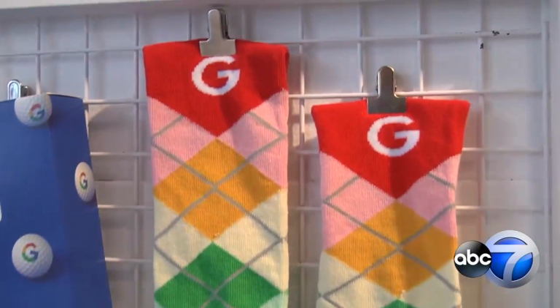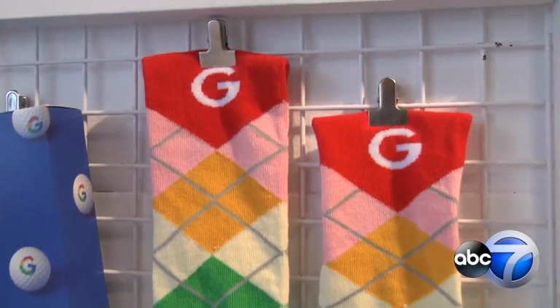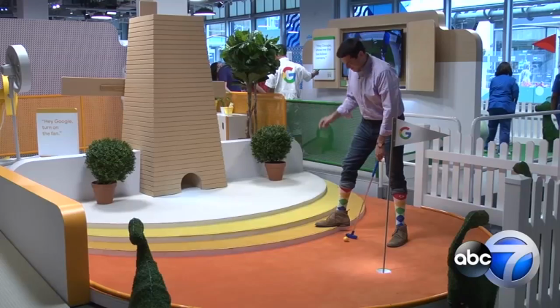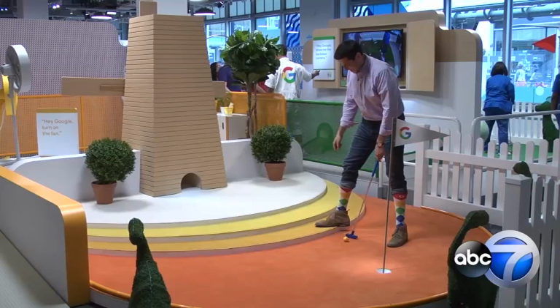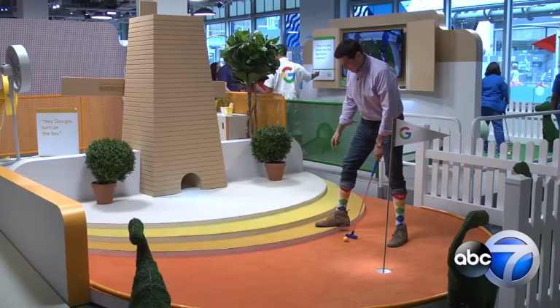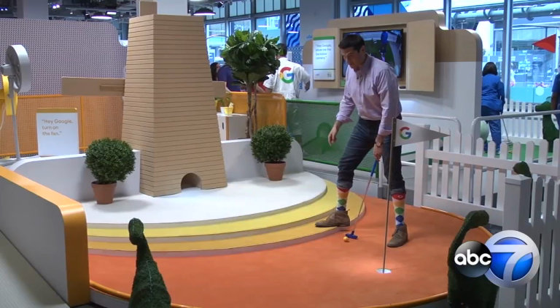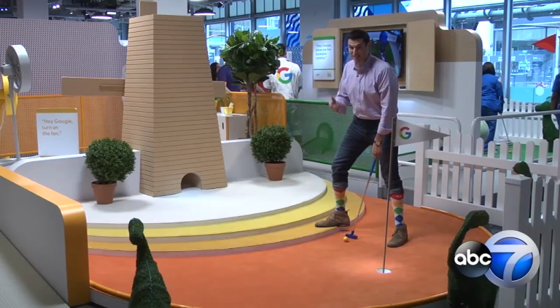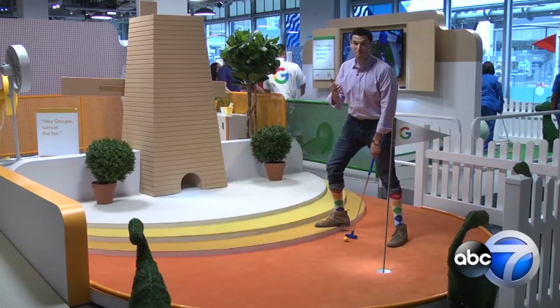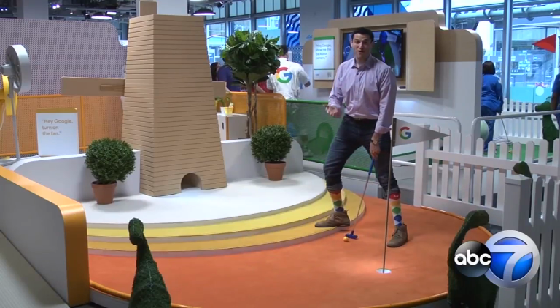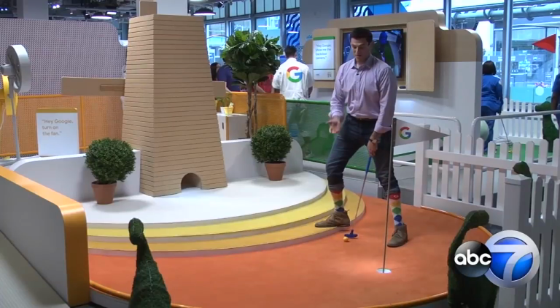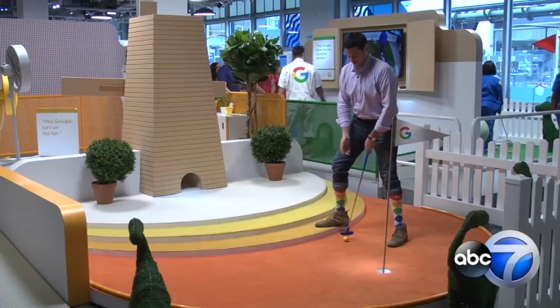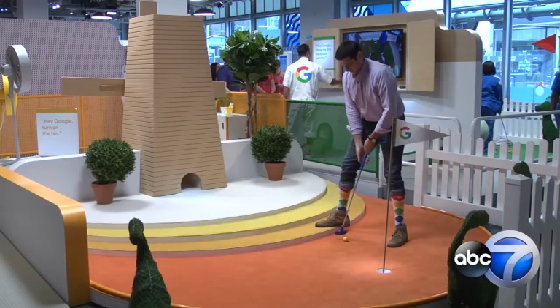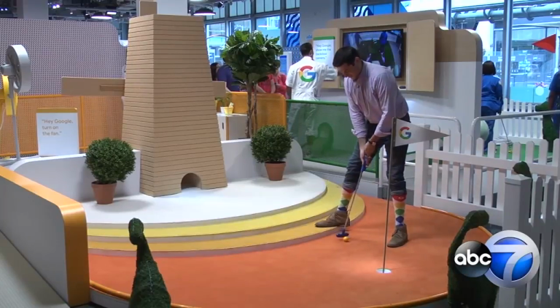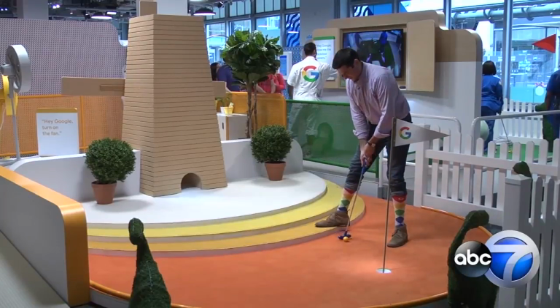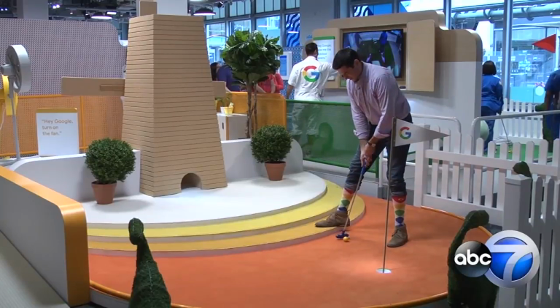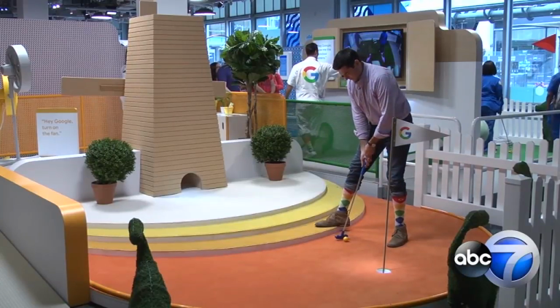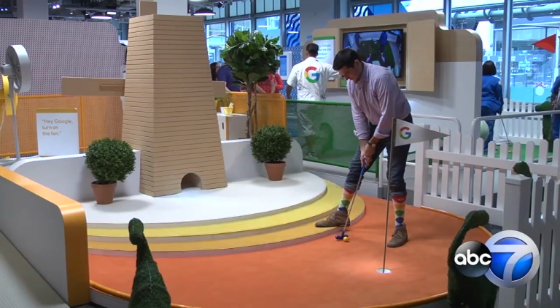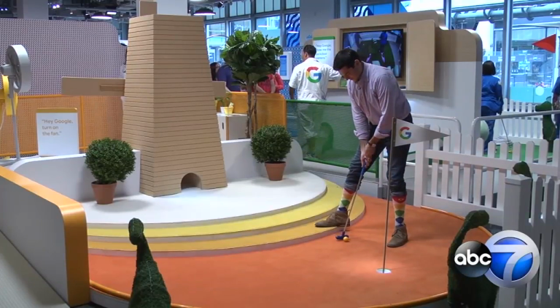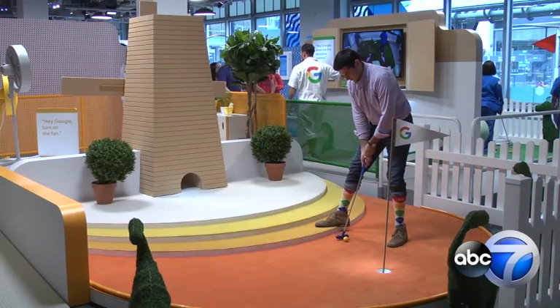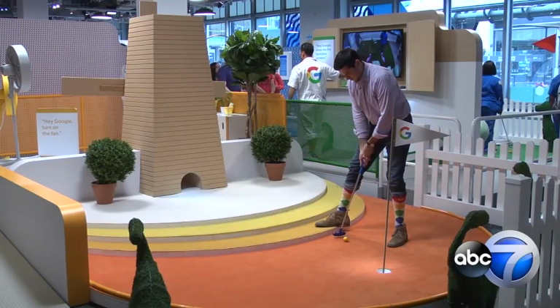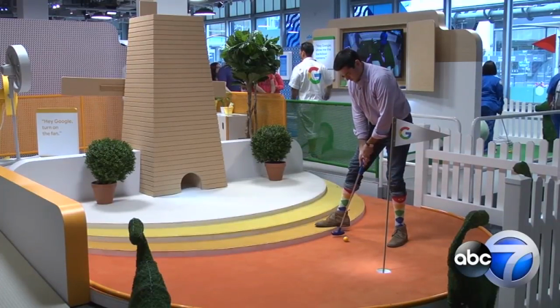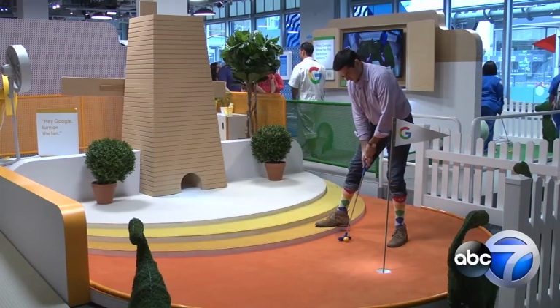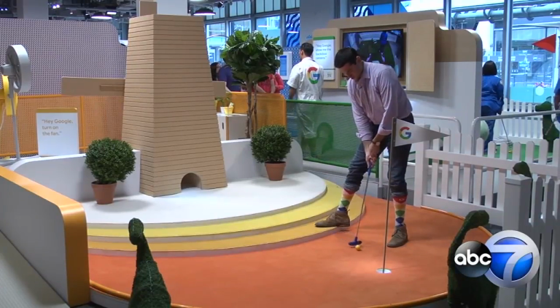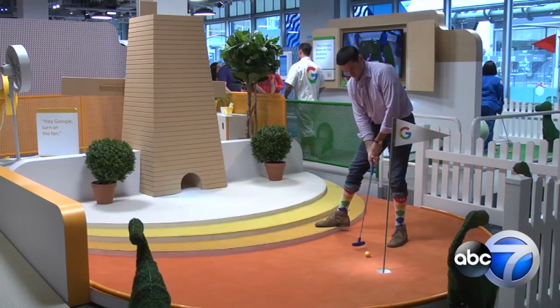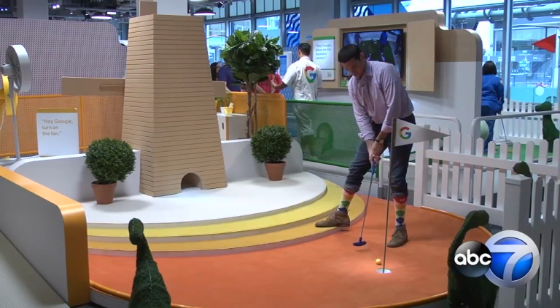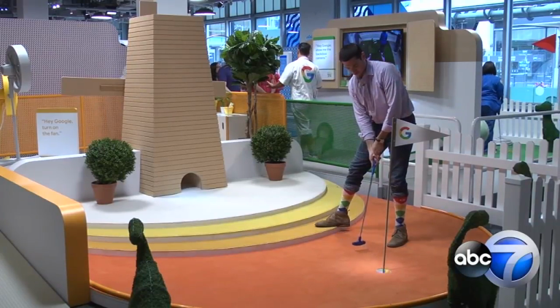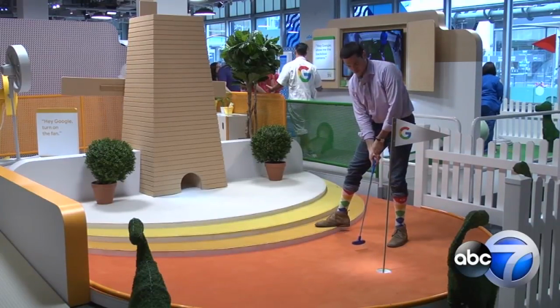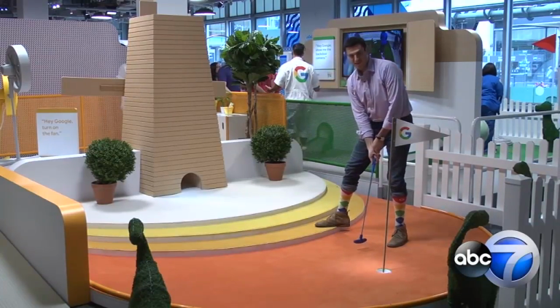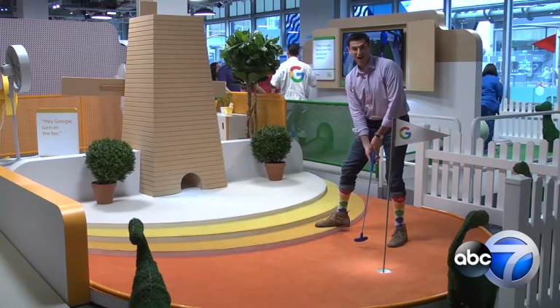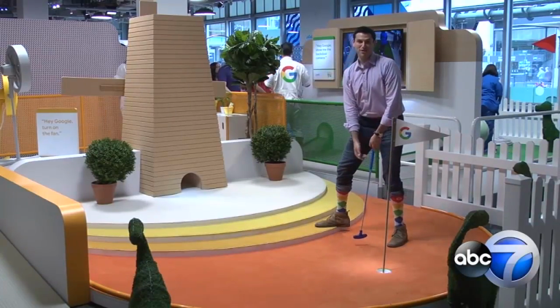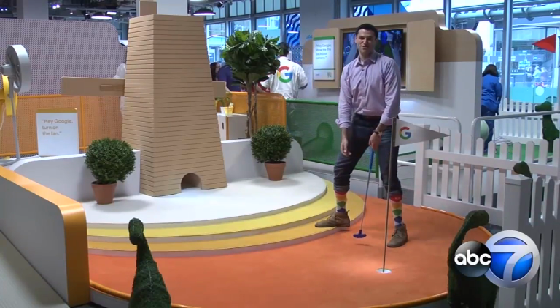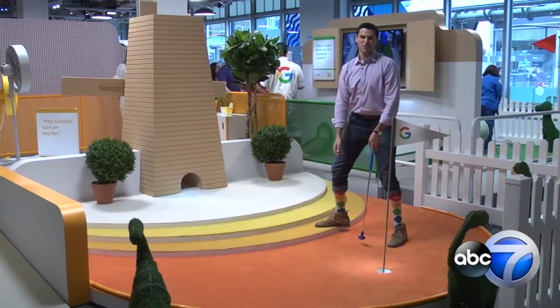And that might be even better than sinking a putt. In the loop, Jesse Kirsch, ABC 7 Eyewitness News.